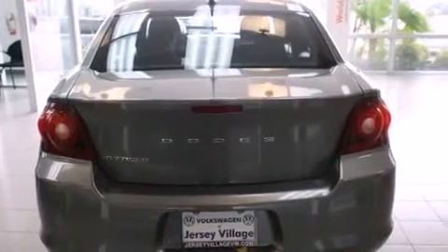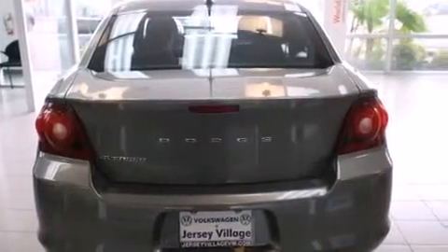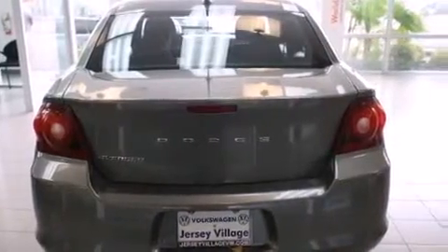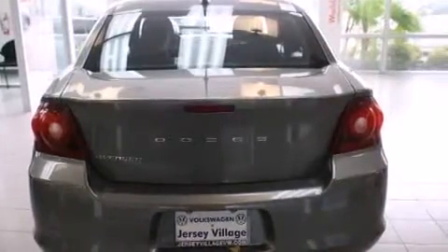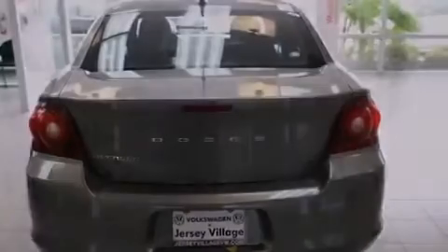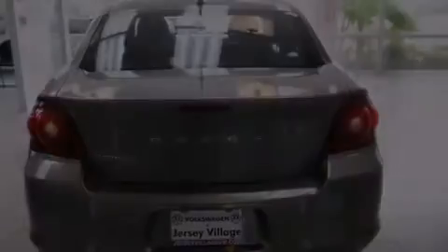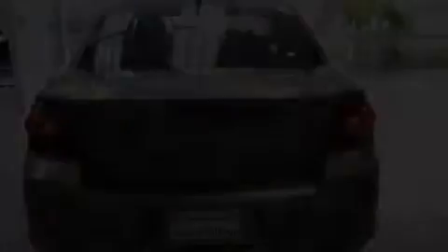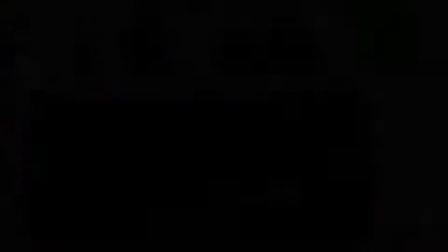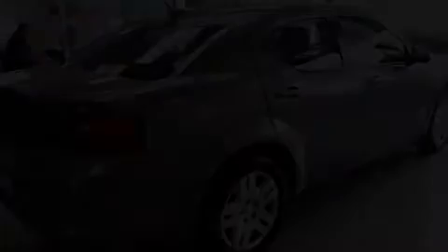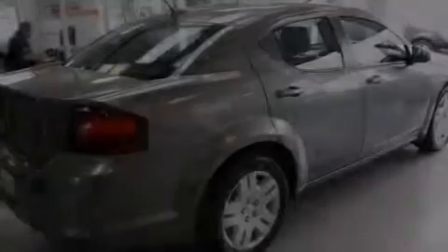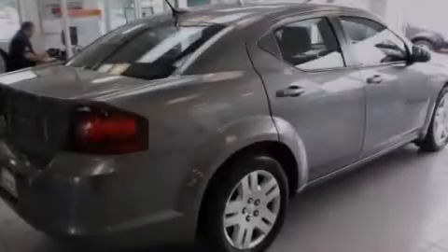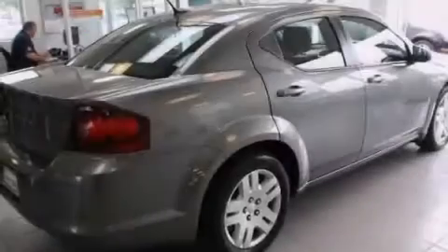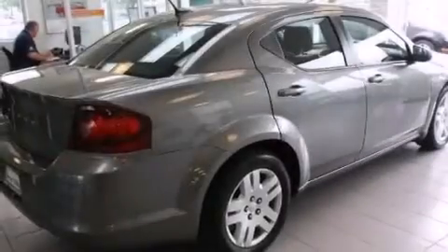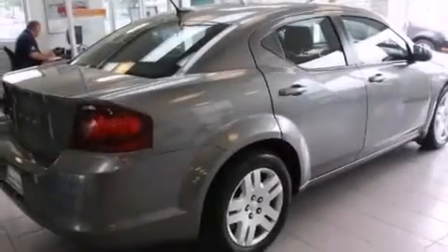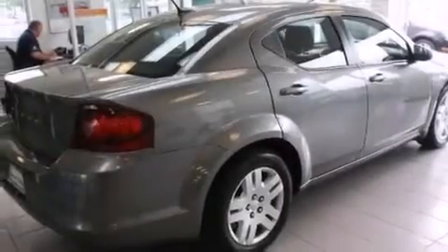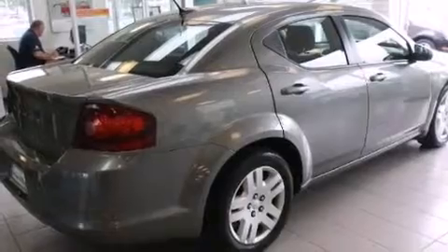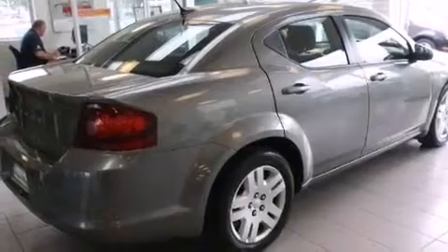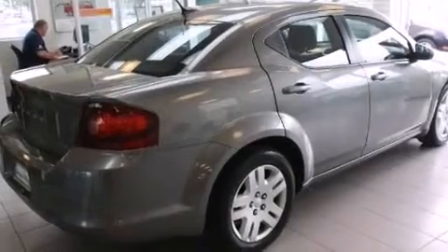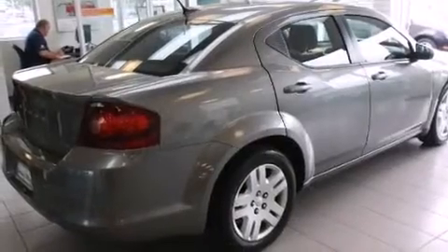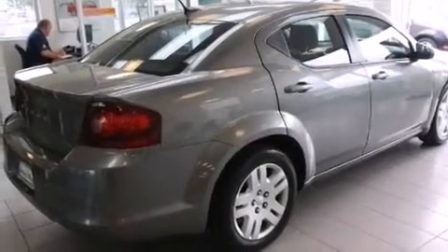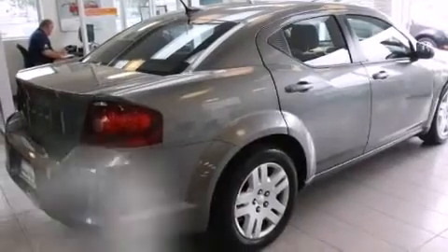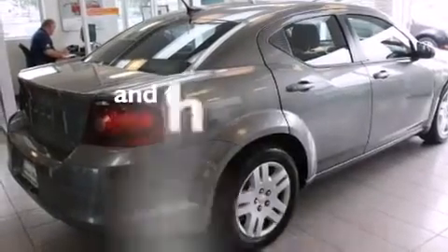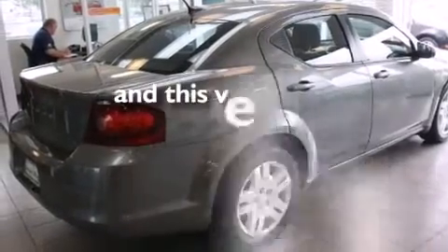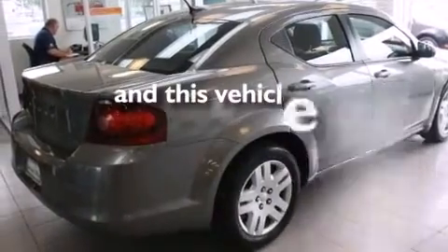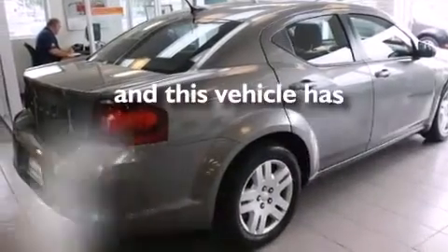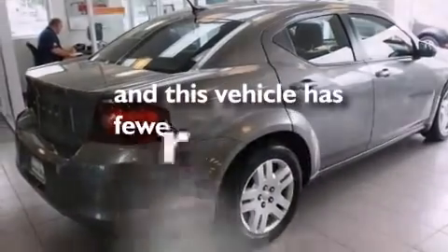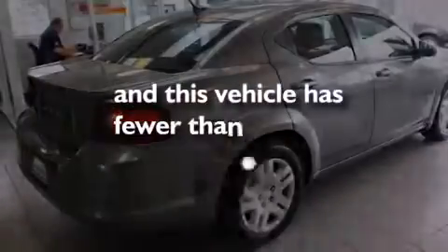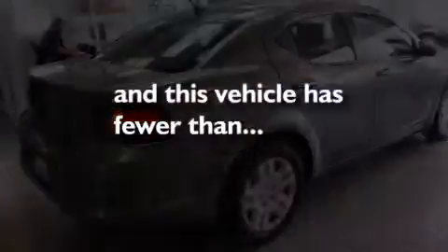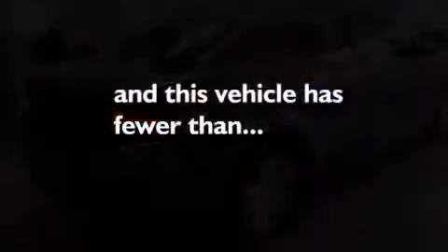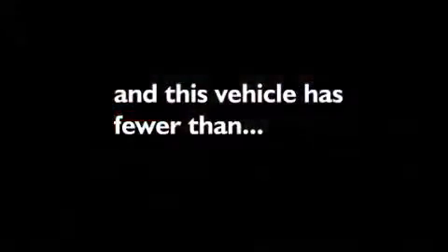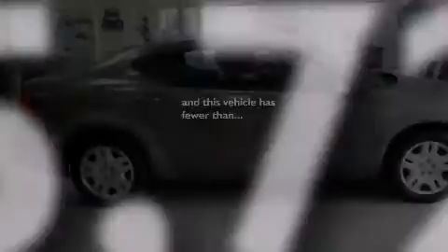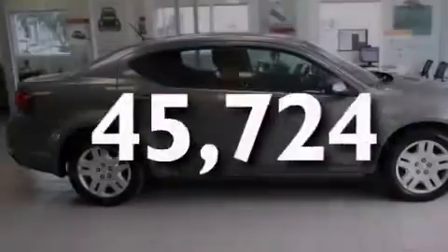A rear window defroster, a security system, traction control, and a keyless entry system. This vehicle has fewer than 46,000 miles on the odometer.